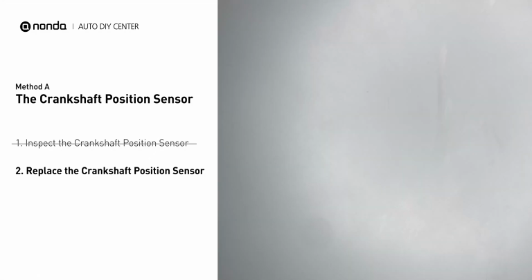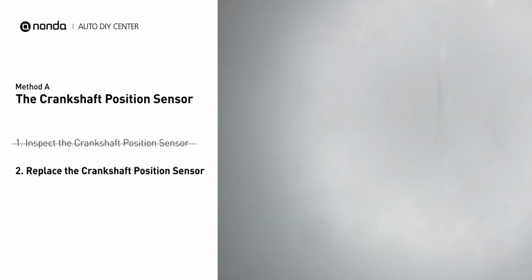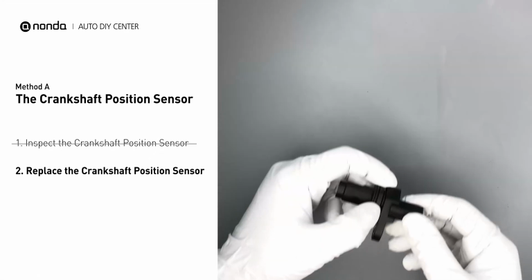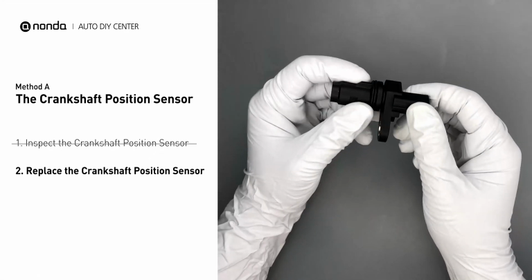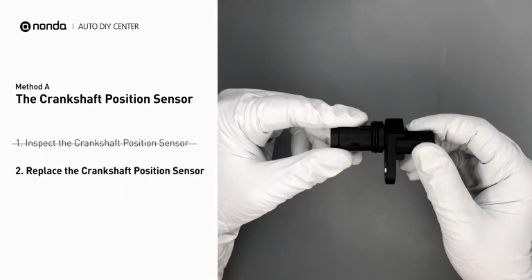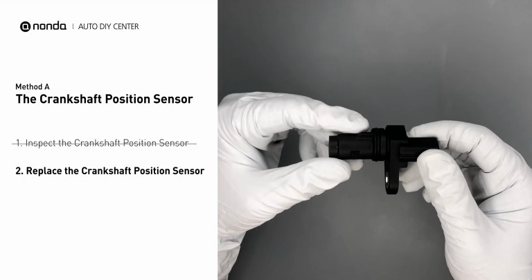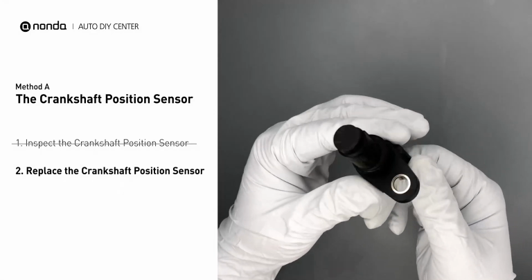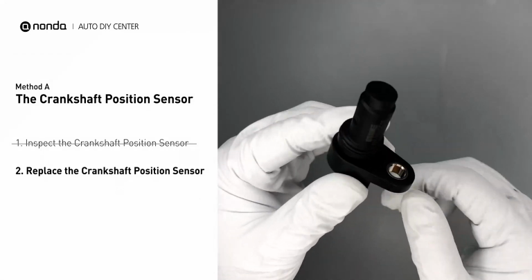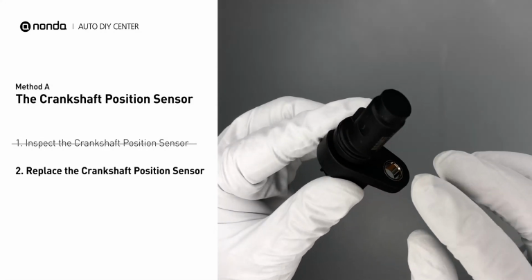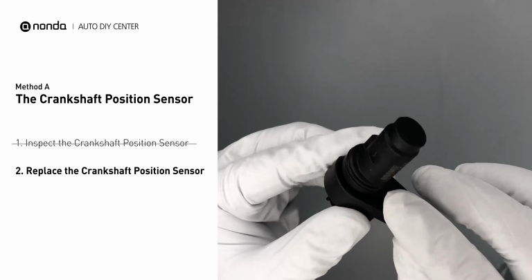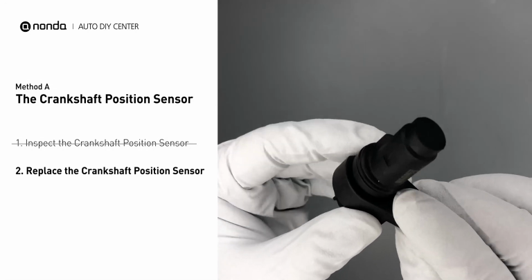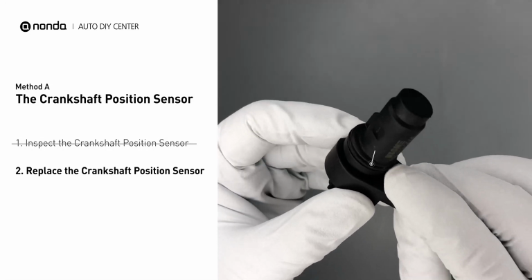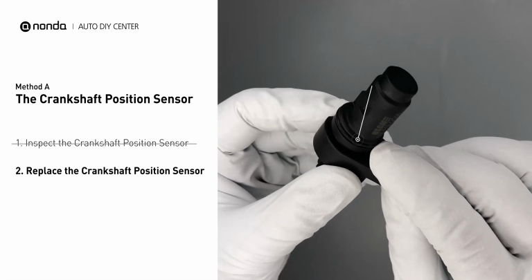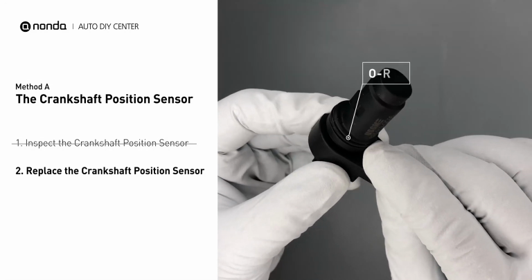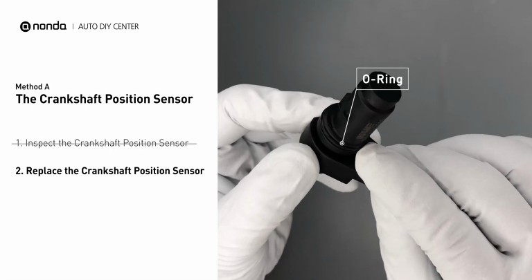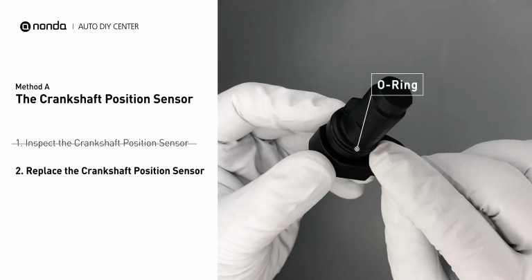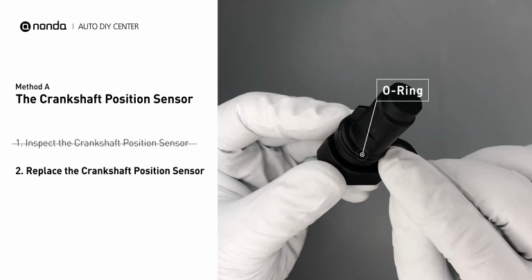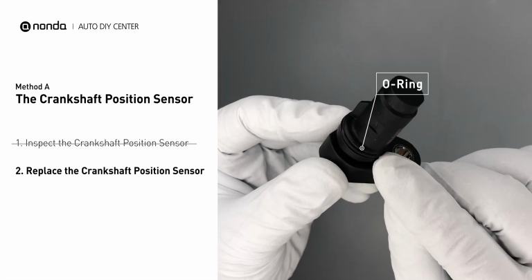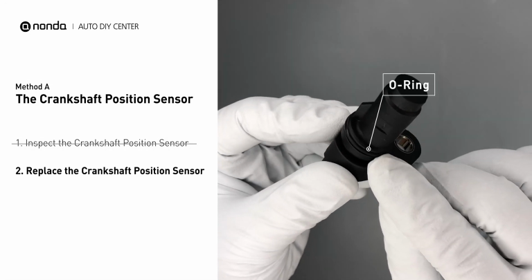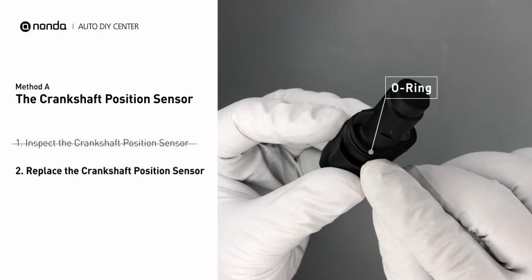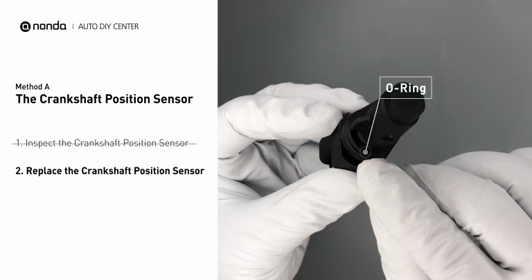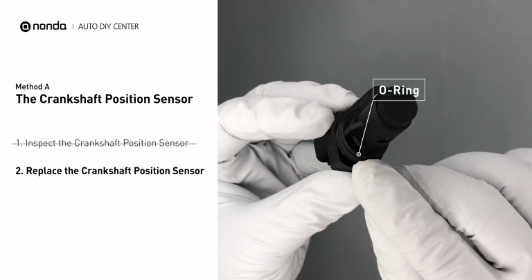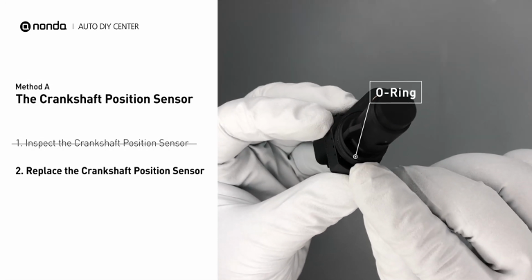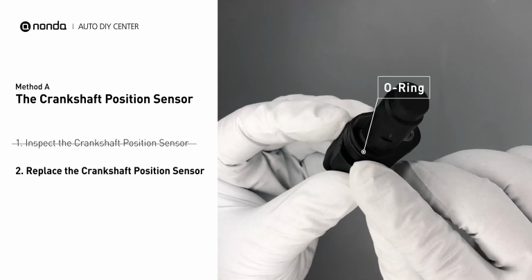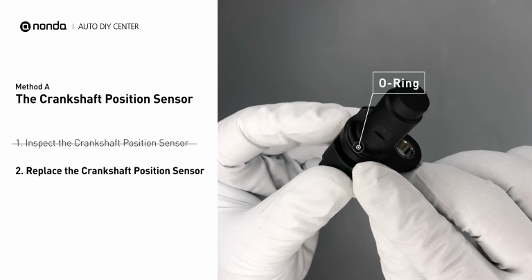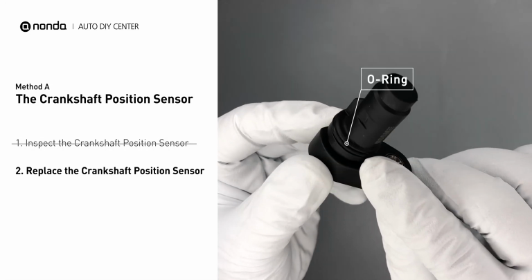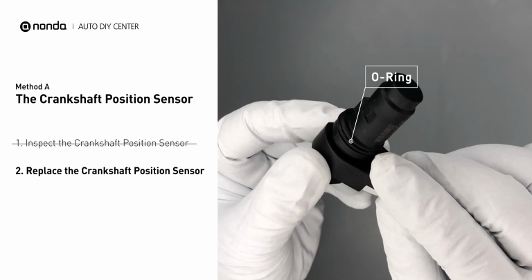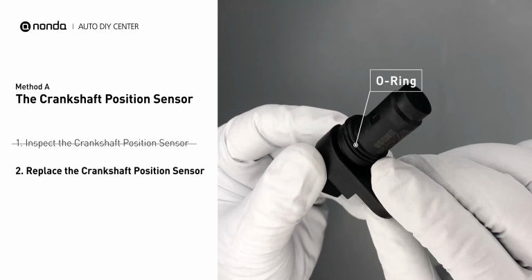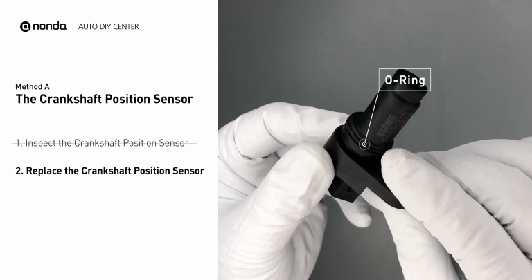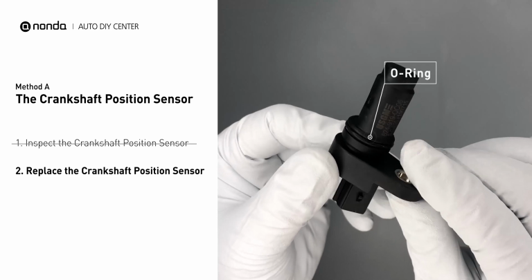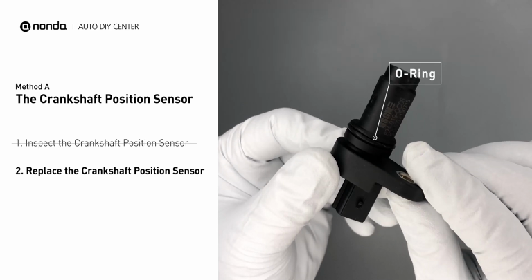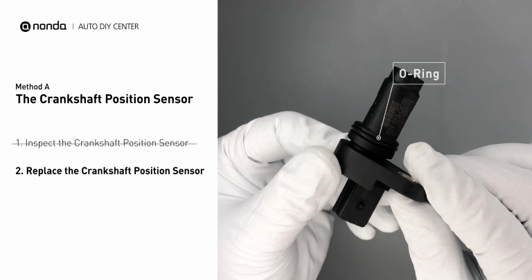Check to make sure the o-ring from the sensor hasn't fallen into its hole. Then replace it with a new crankshaft position sensor.